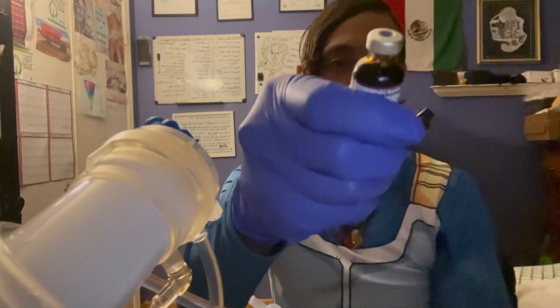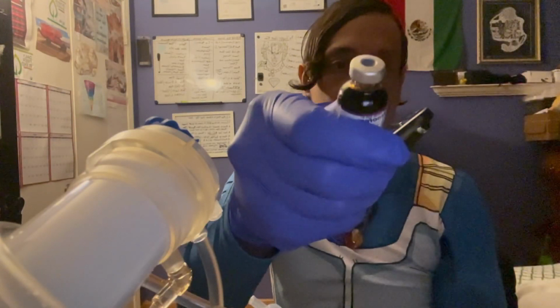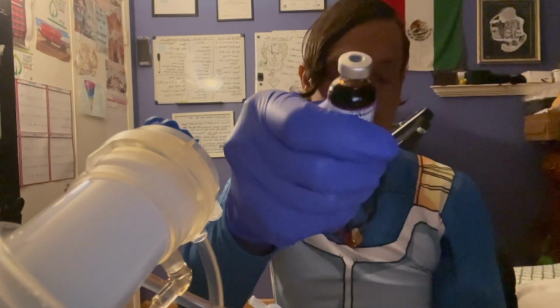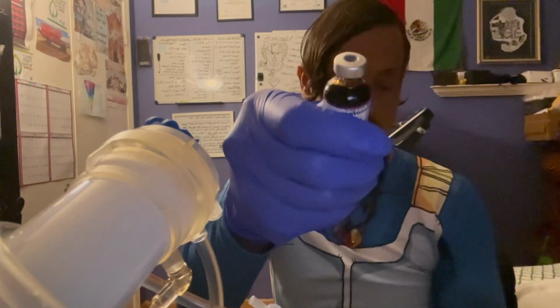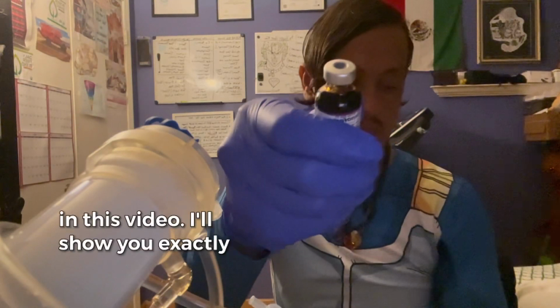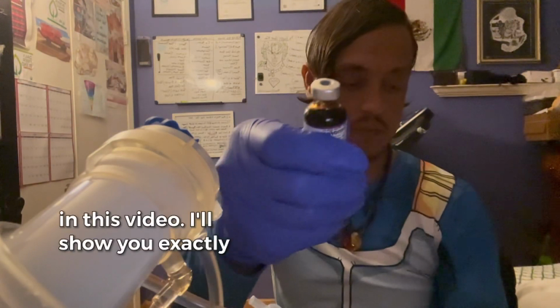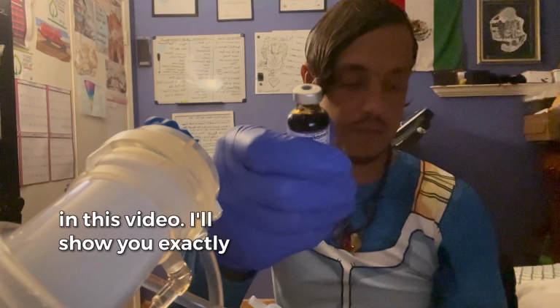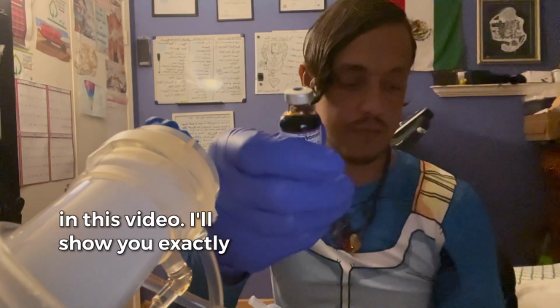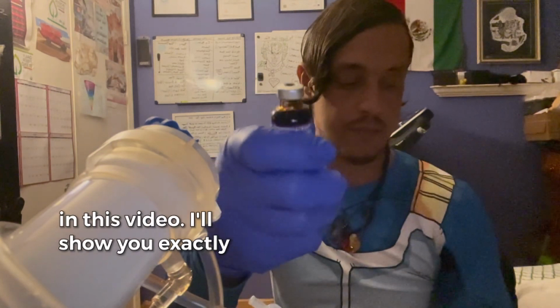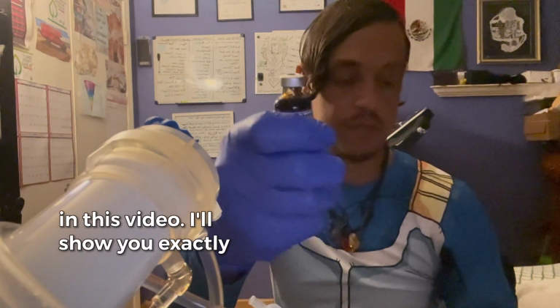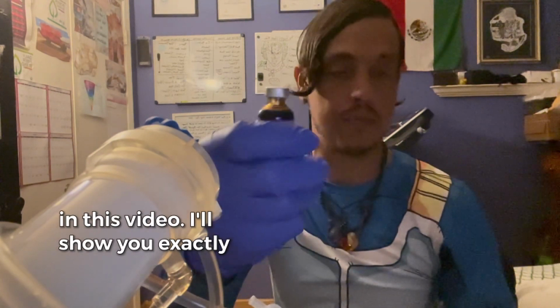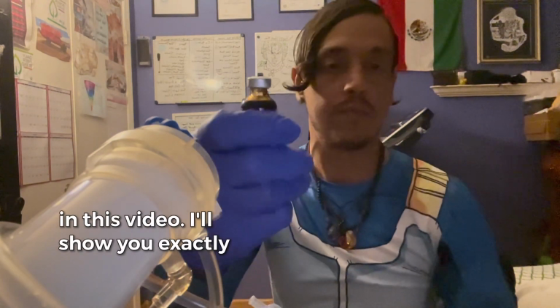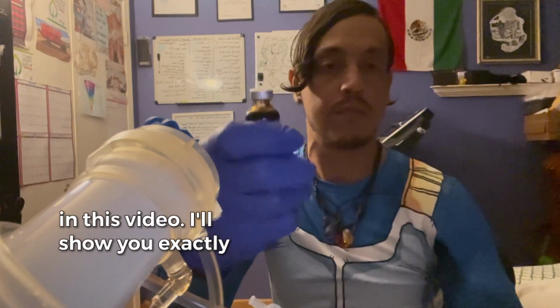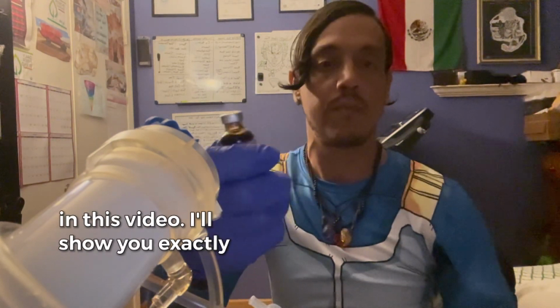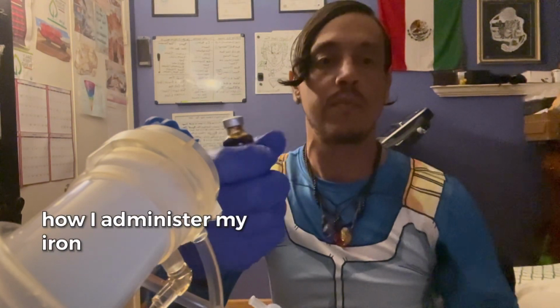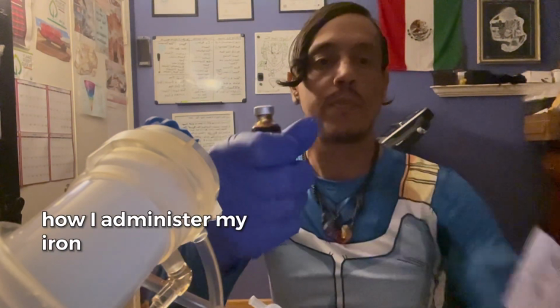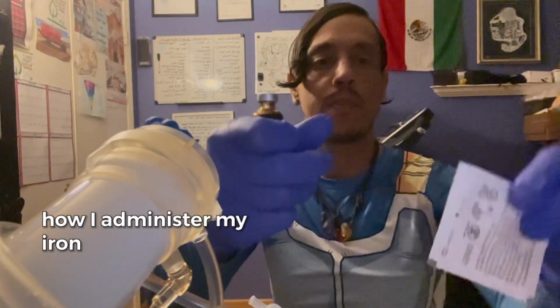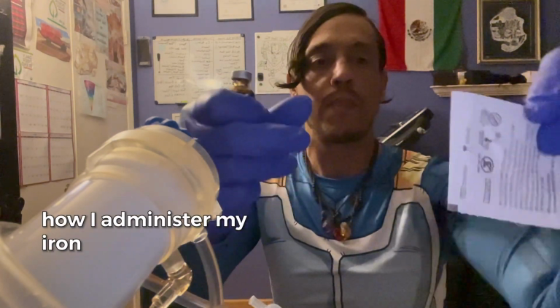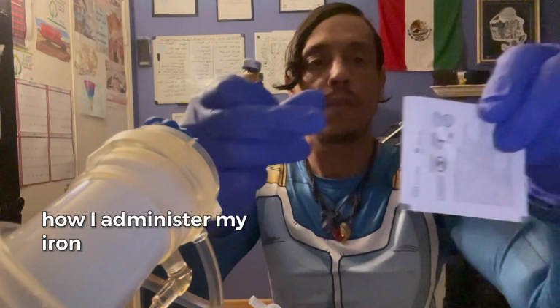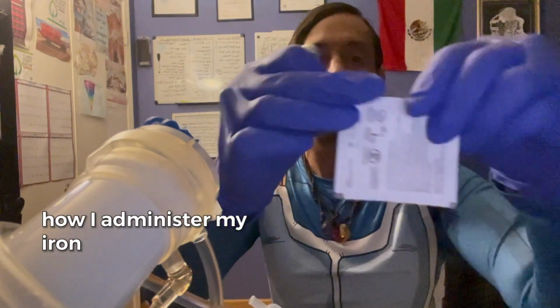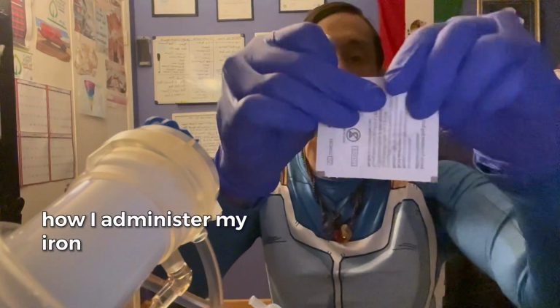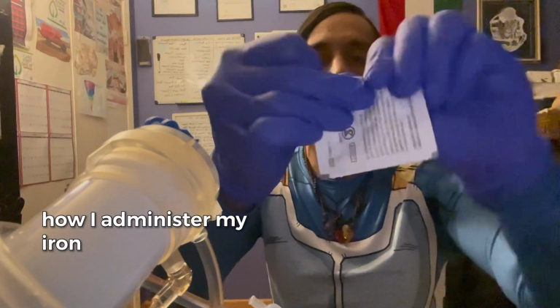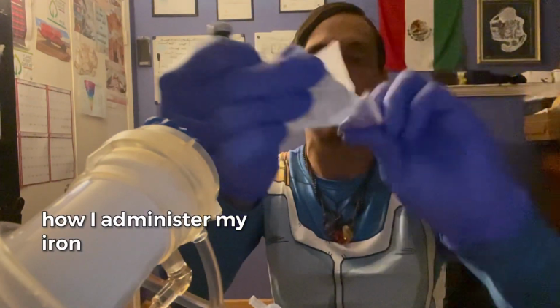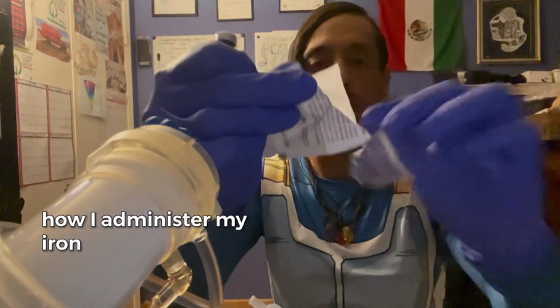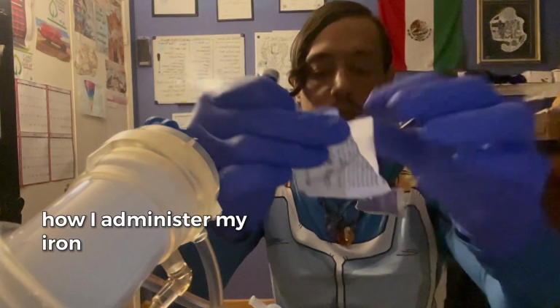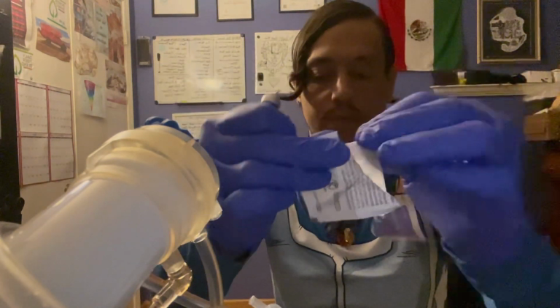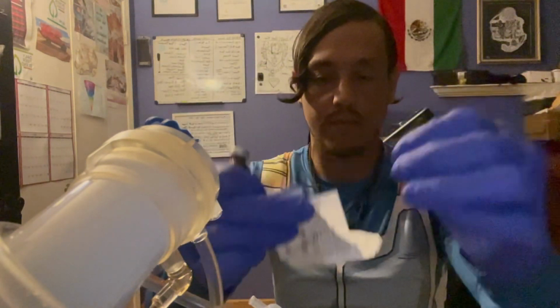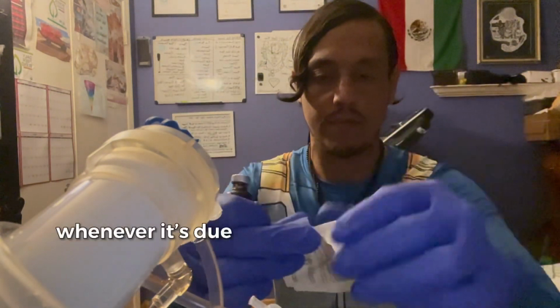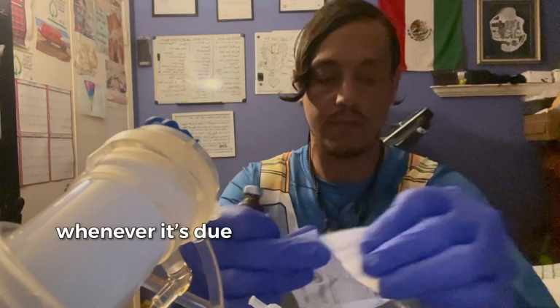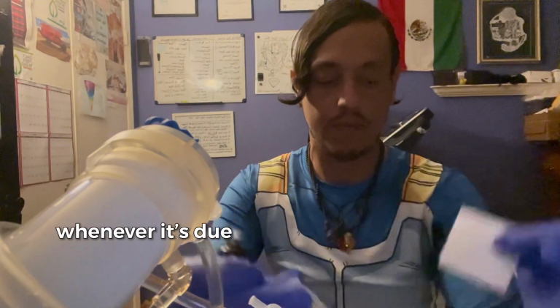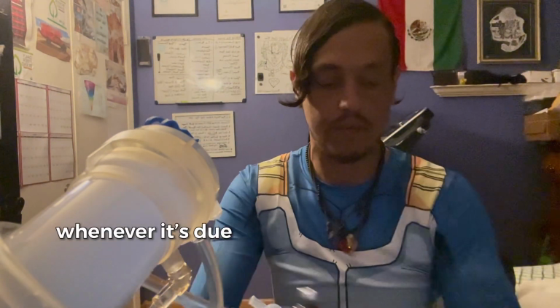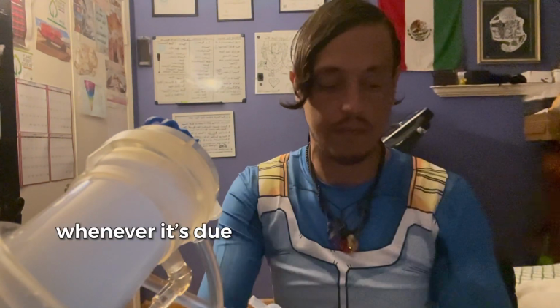In this video, I'll show you exactly how I administer my iron whenever it's due.